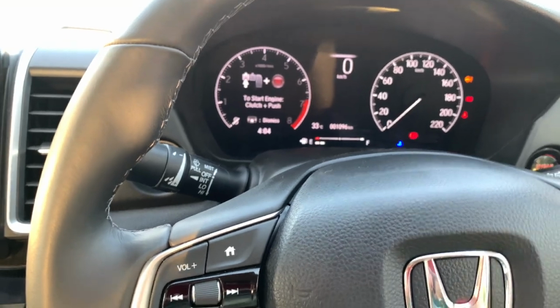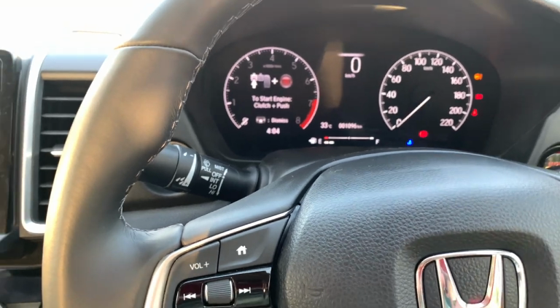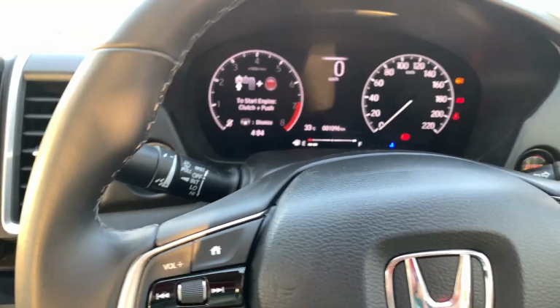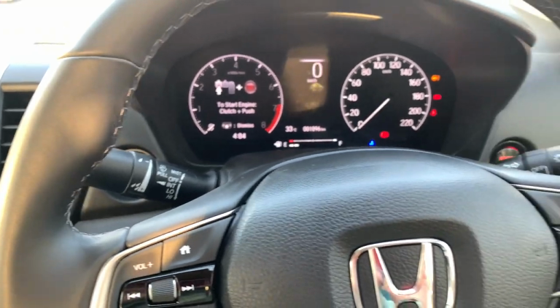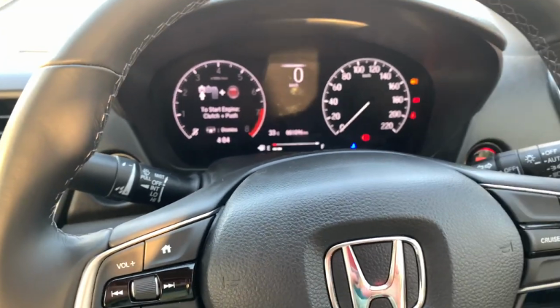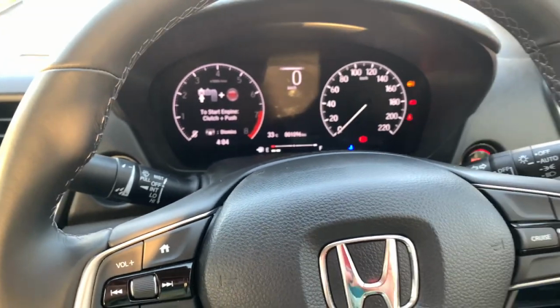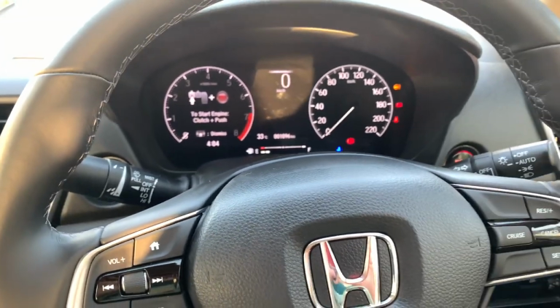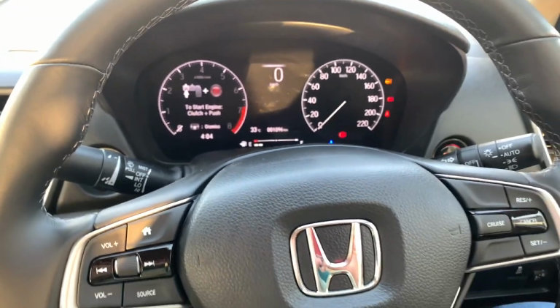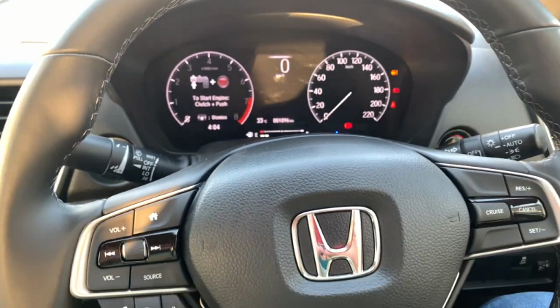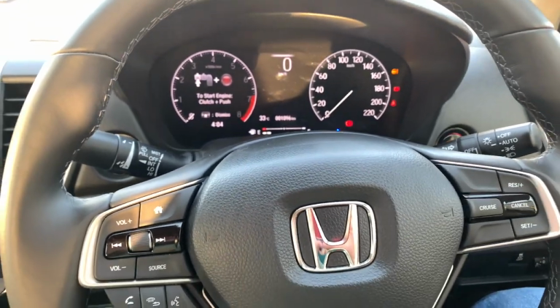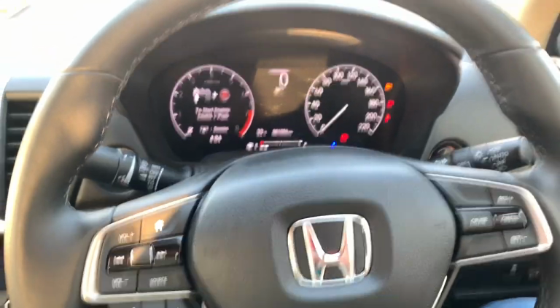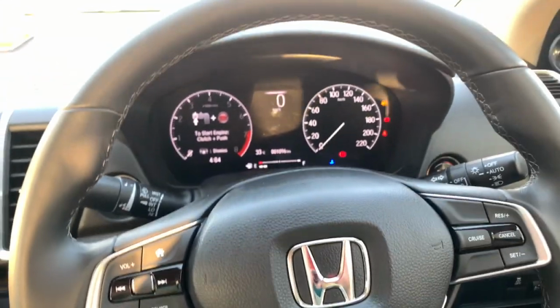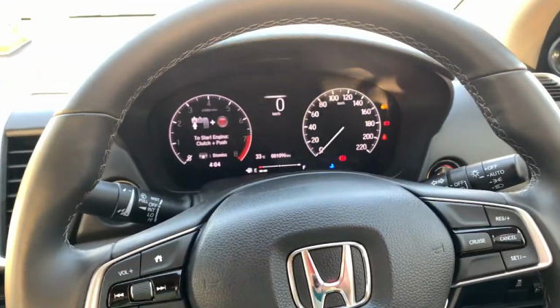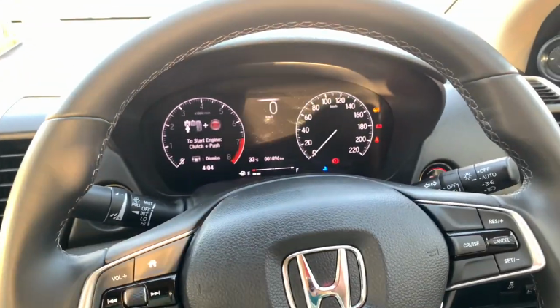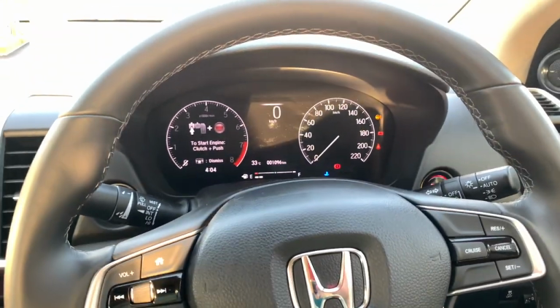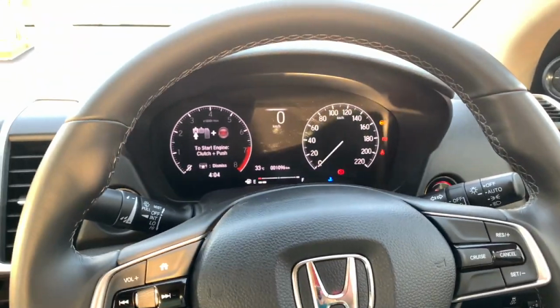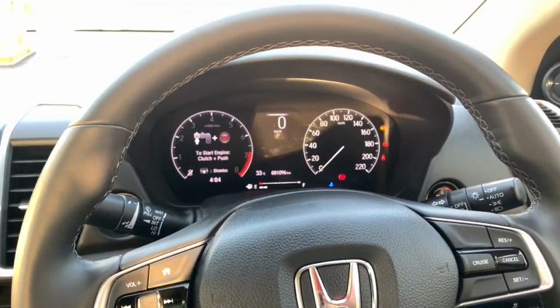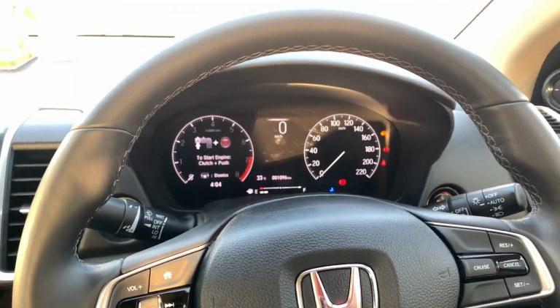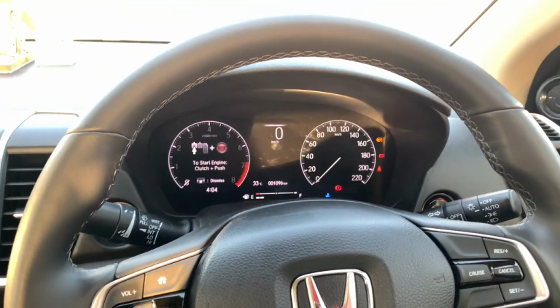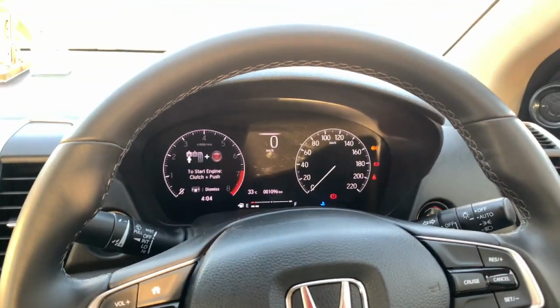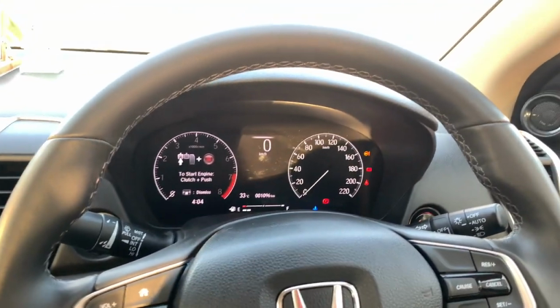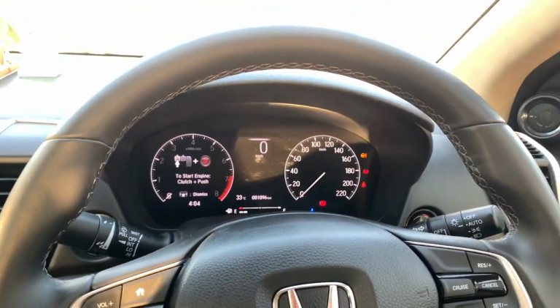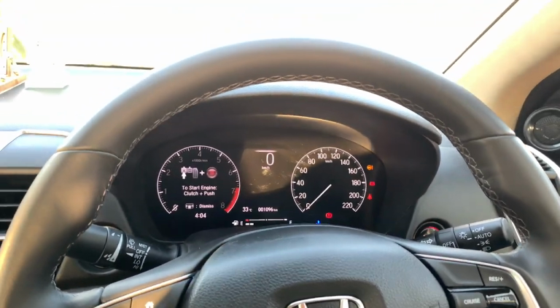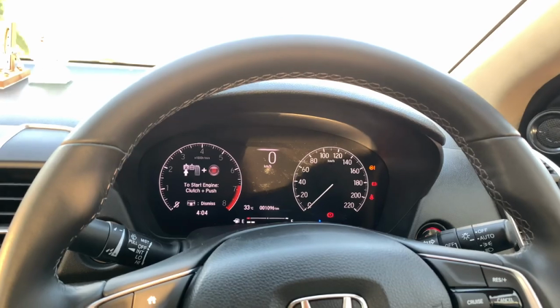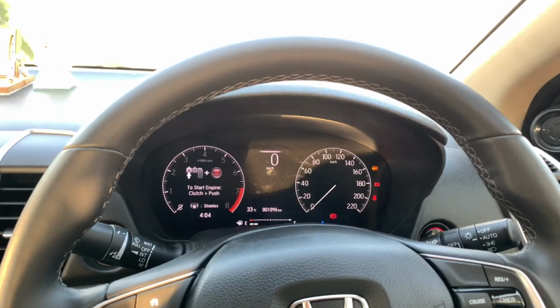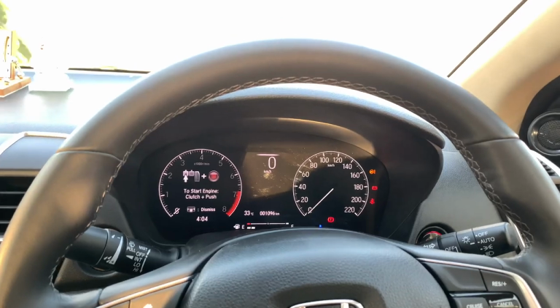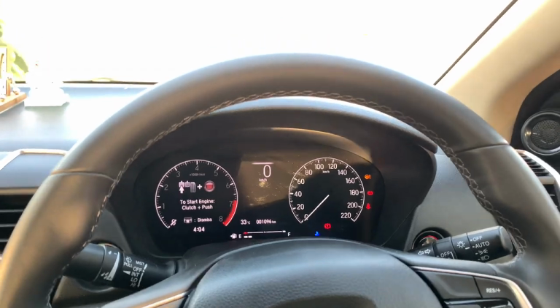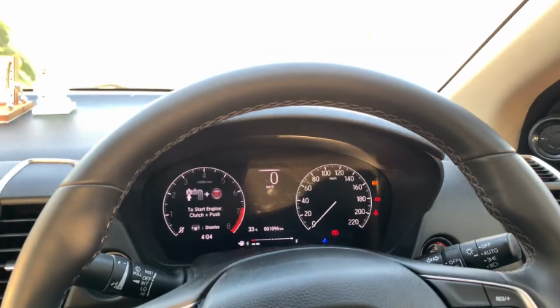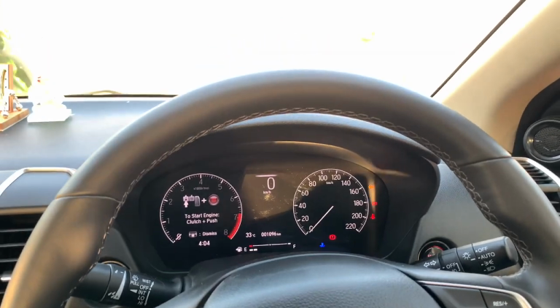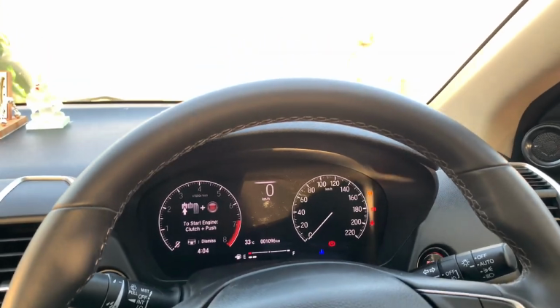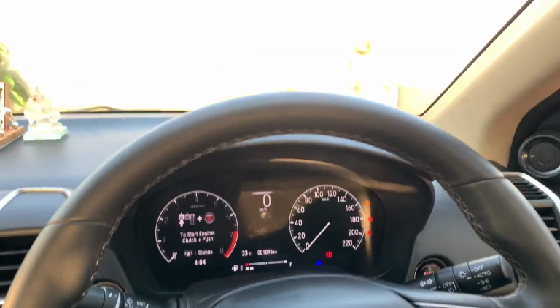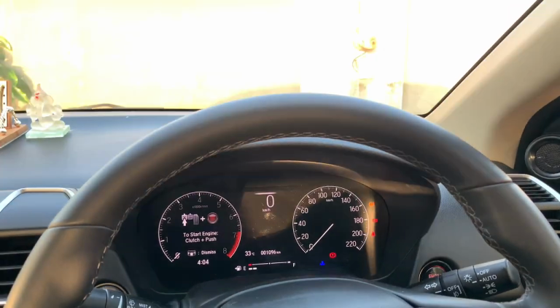You'll hear a bit more road noise in the Hyundai Verna, so I'll give it to the Honda City on NVH. That said, both cars performed extremely well on the highway and I'm pretty much impressed with both.